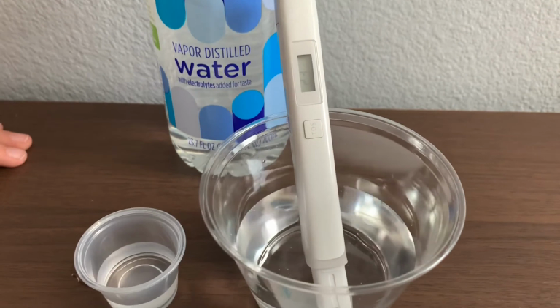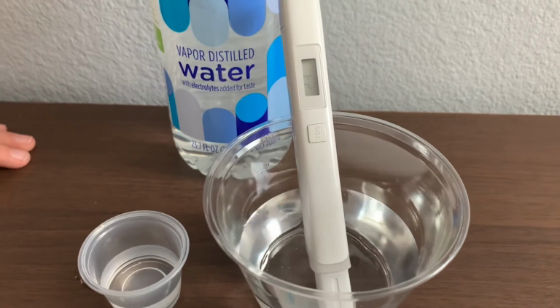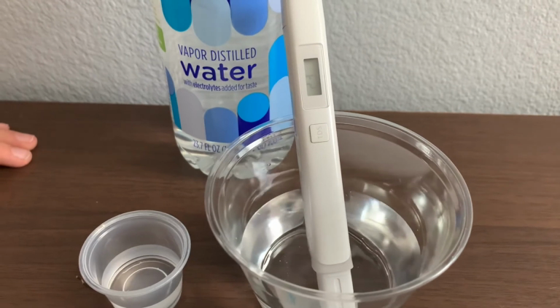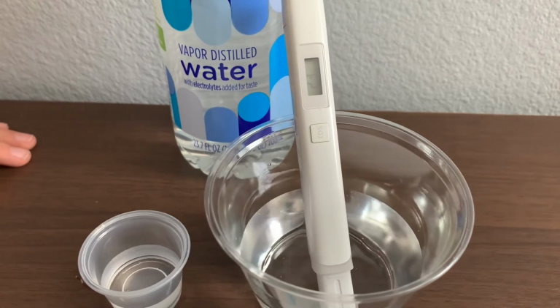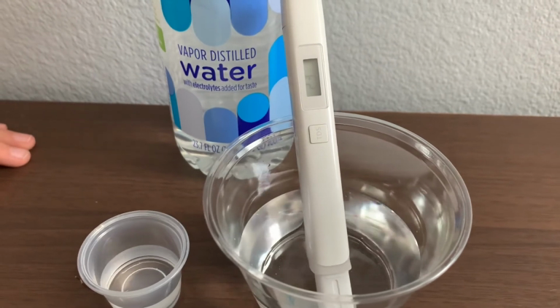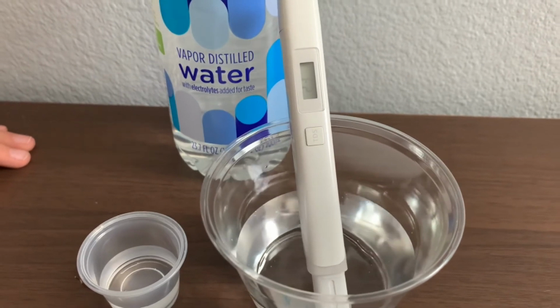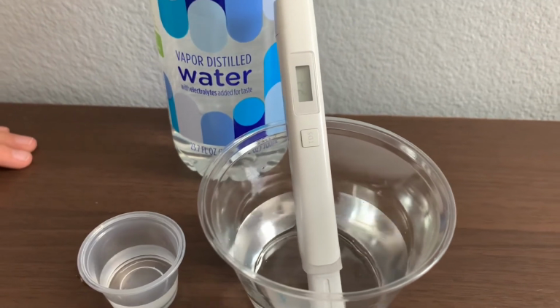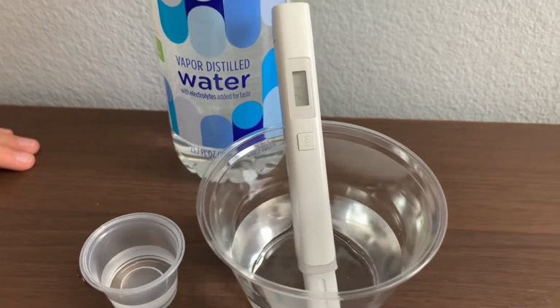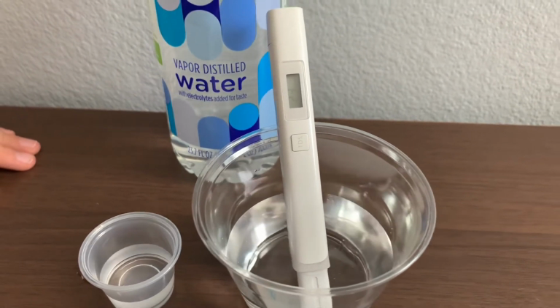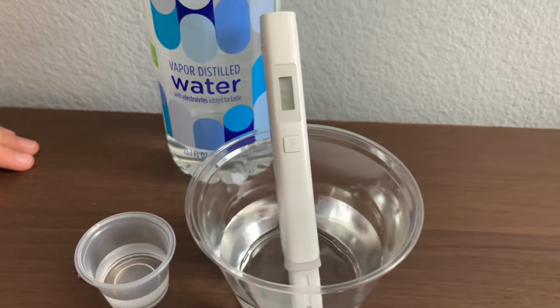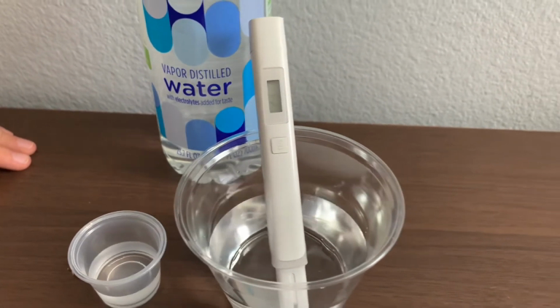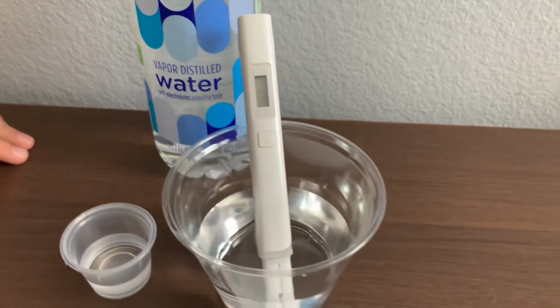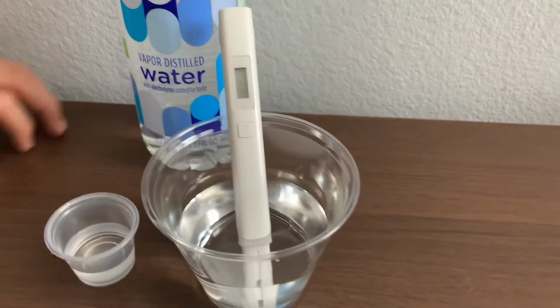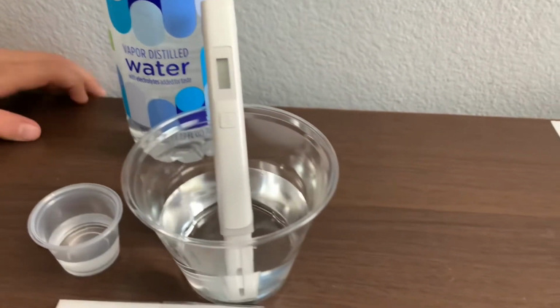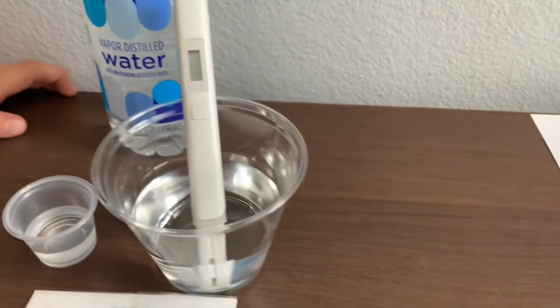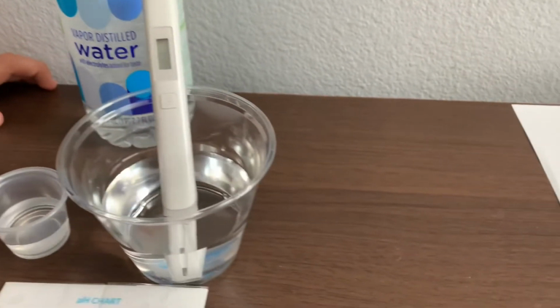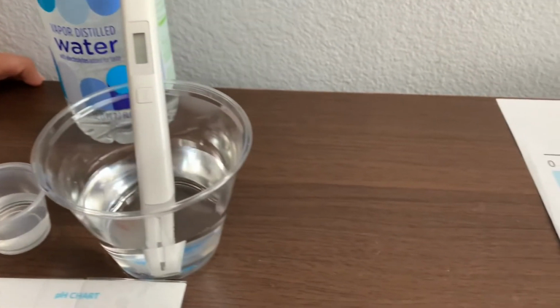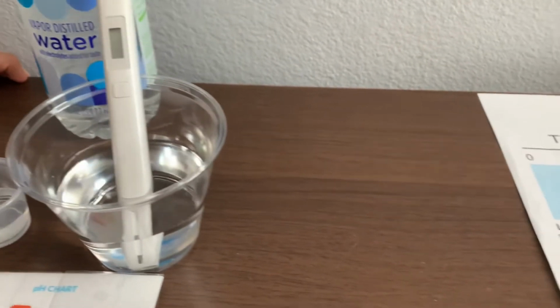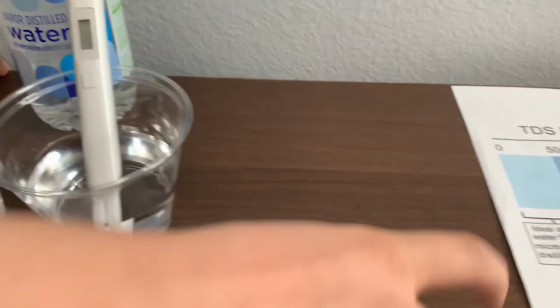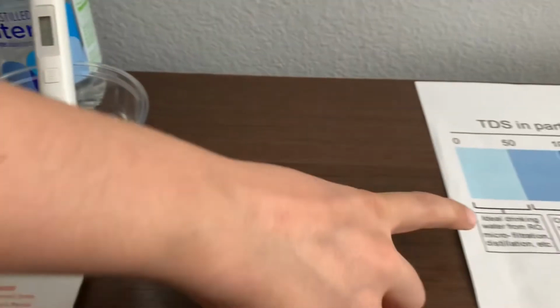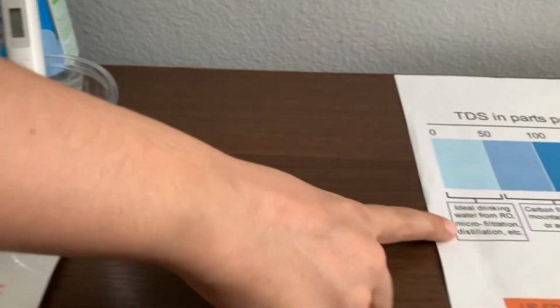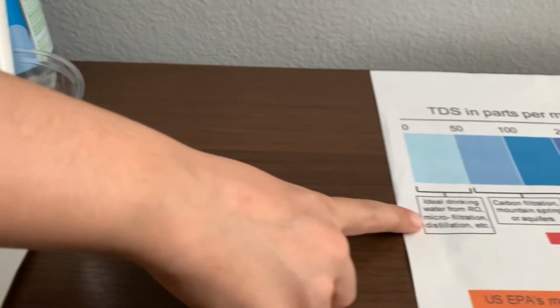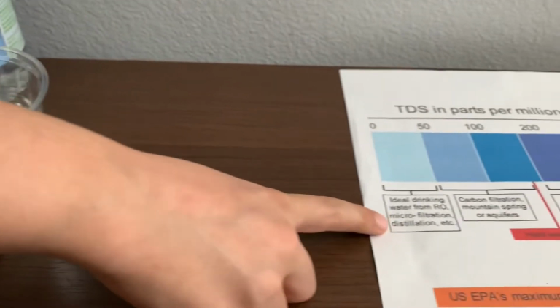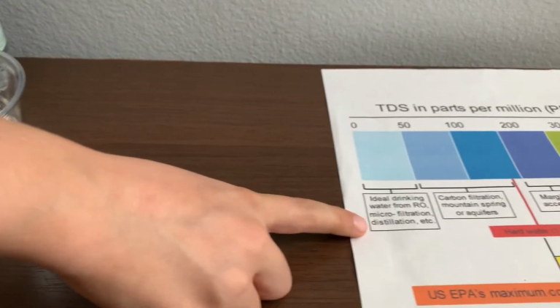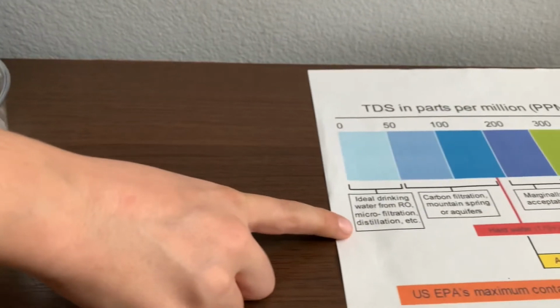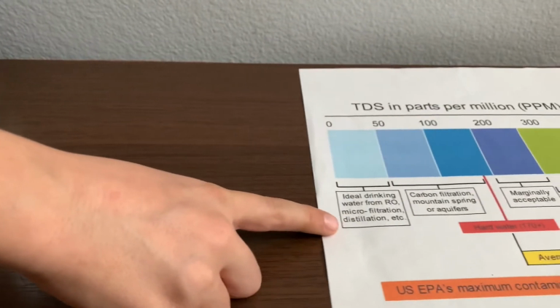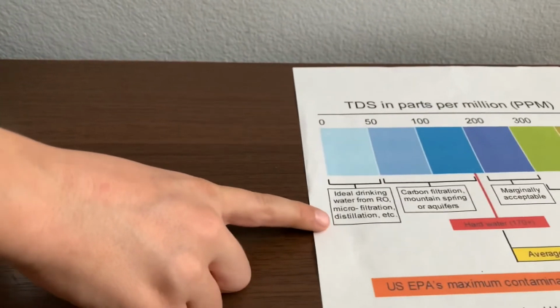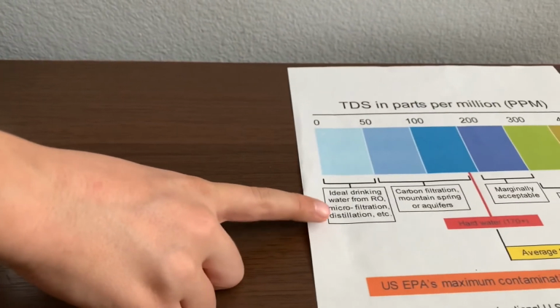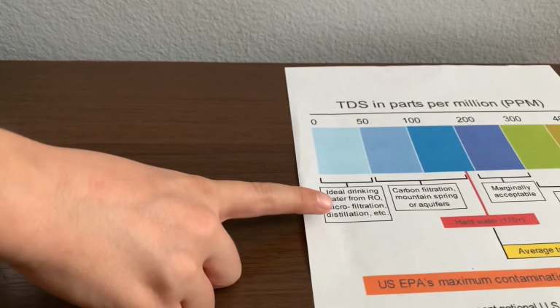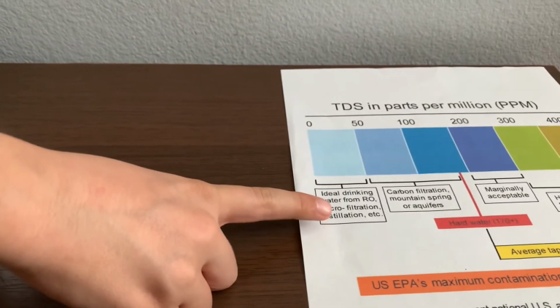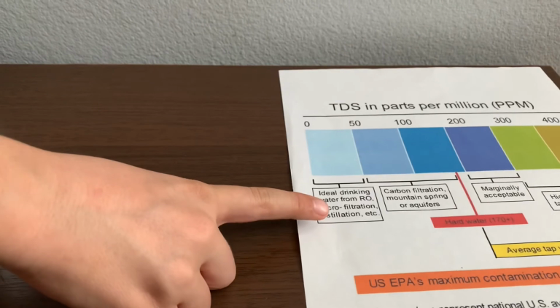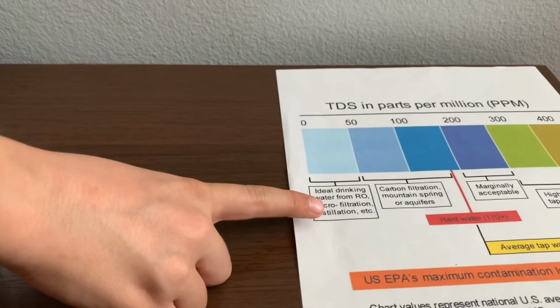I give this a 23. This is micro-filtered distilled water.